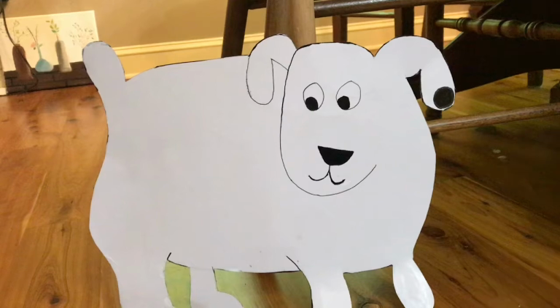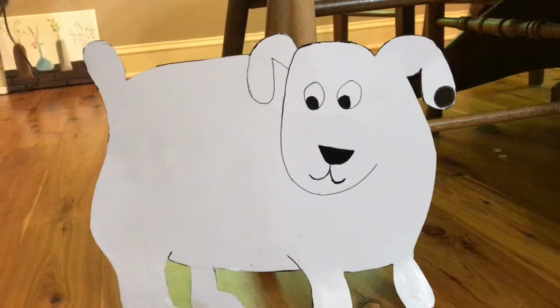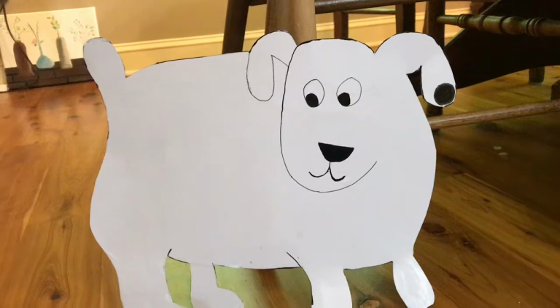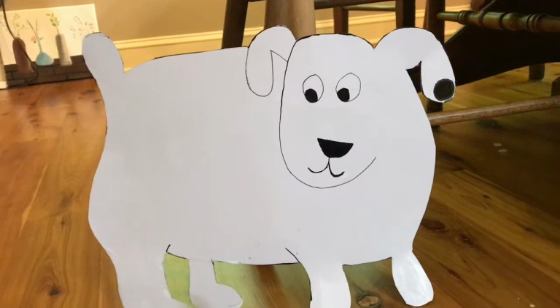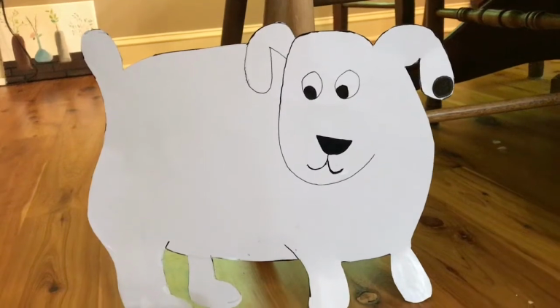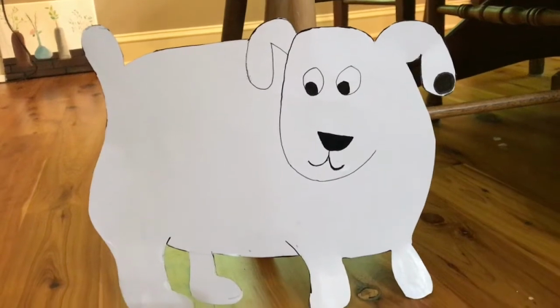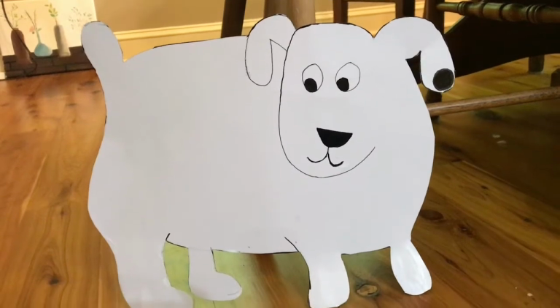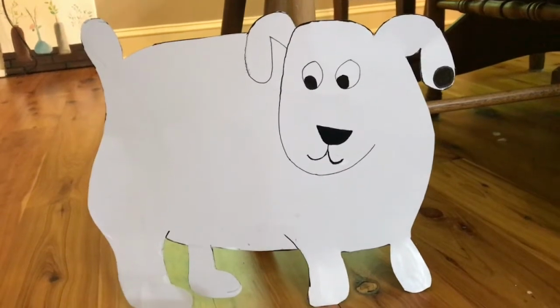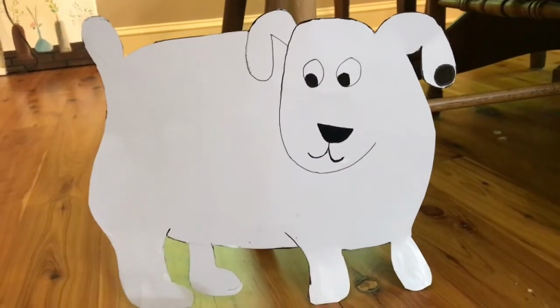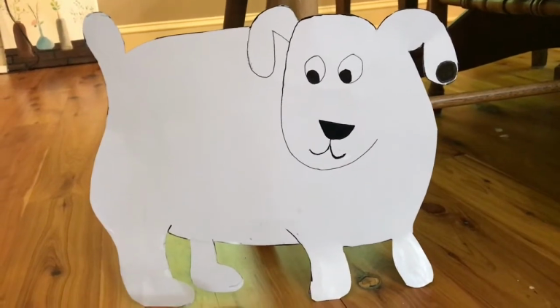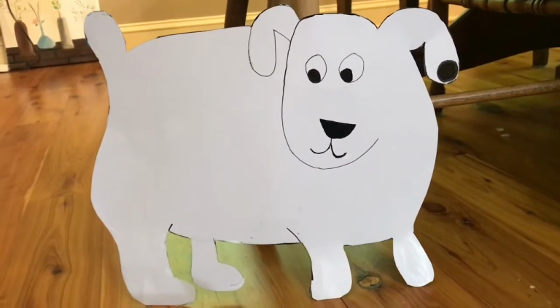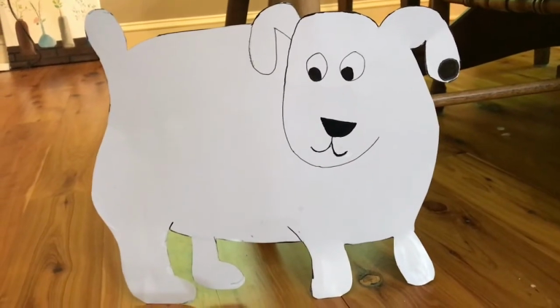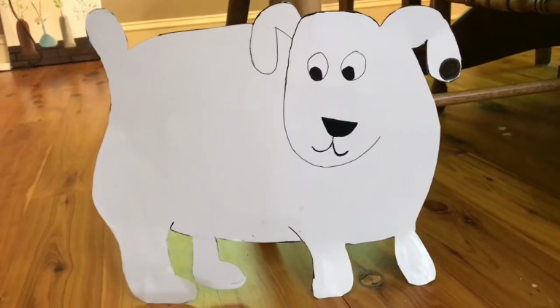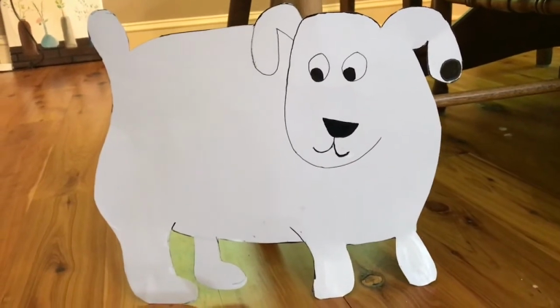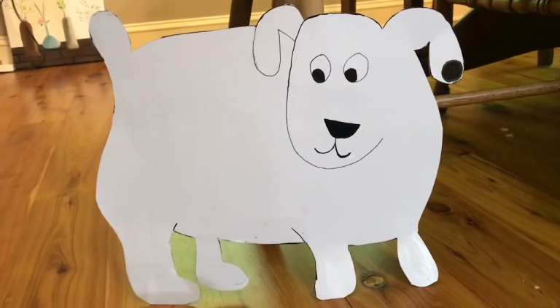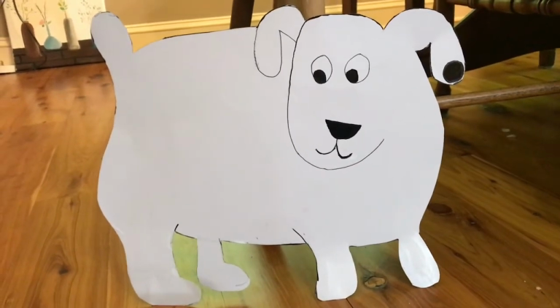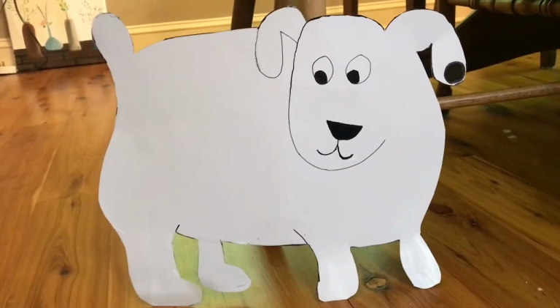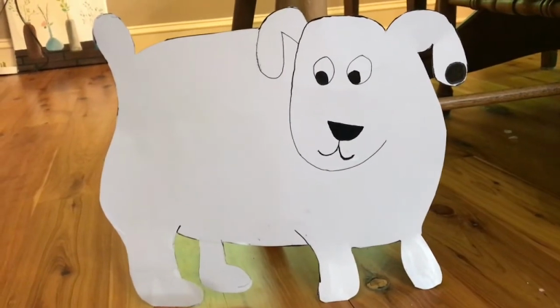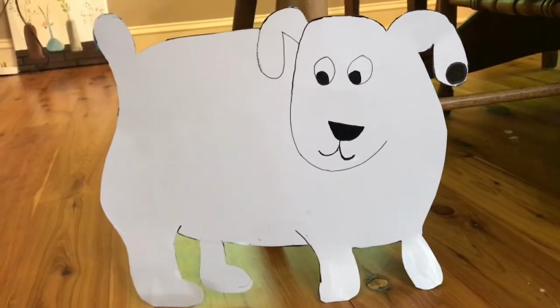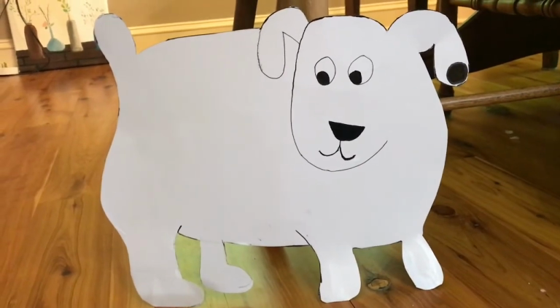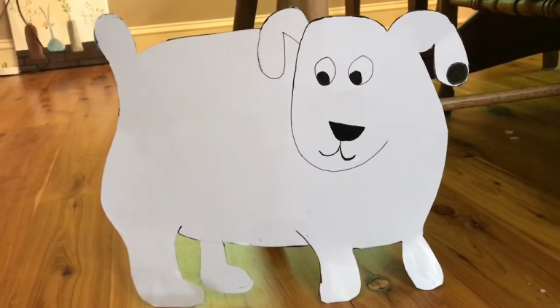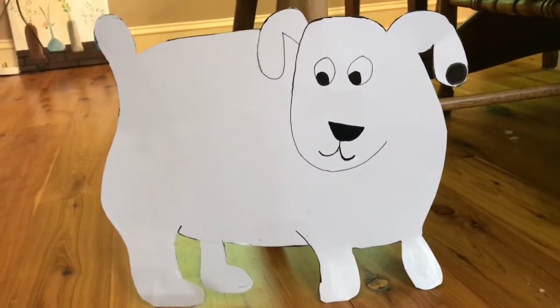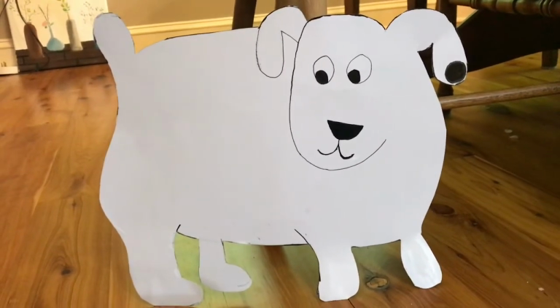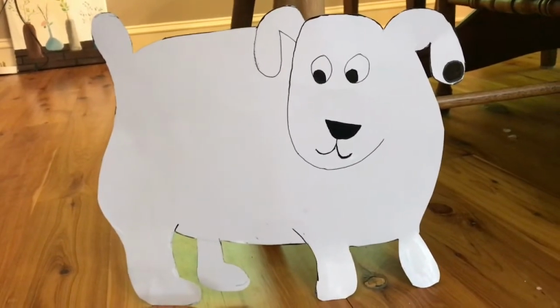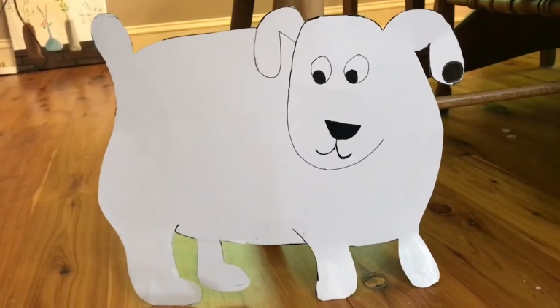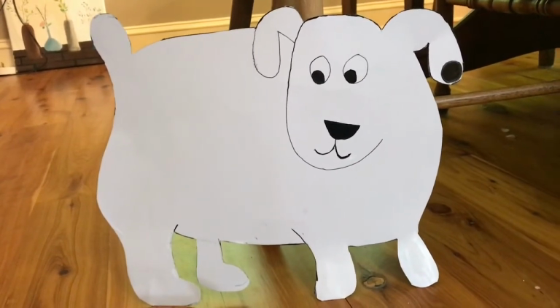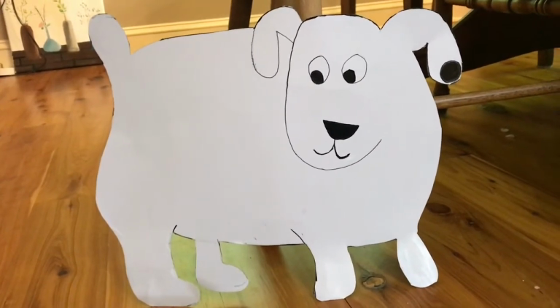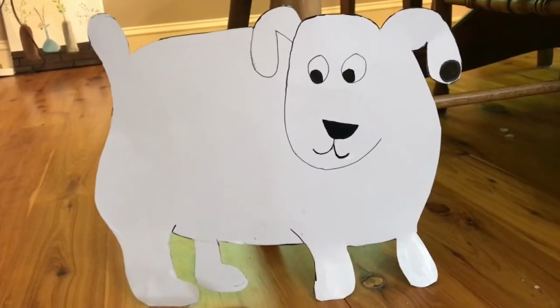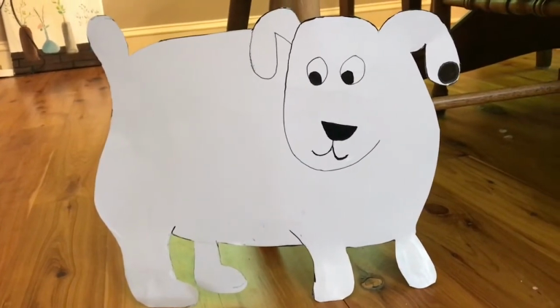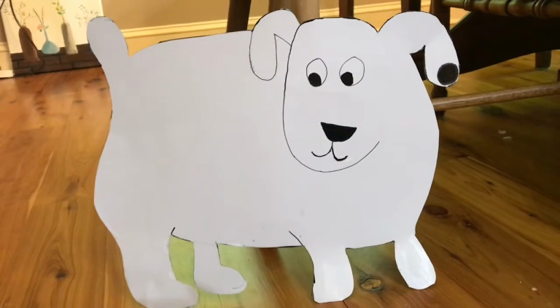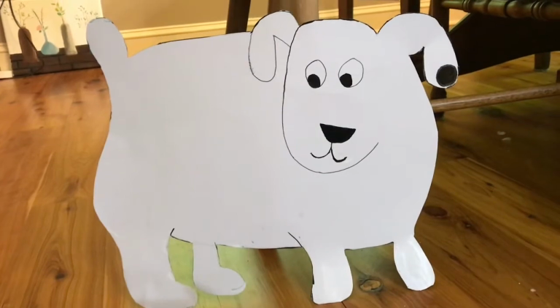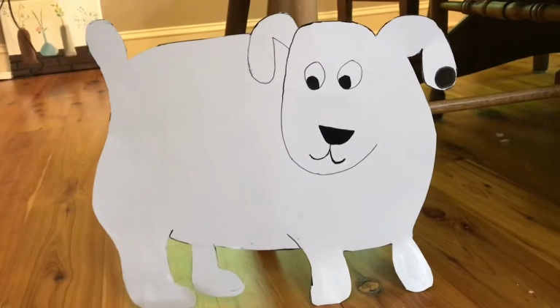This is Dog. Dog is white with one black spot on his ear.